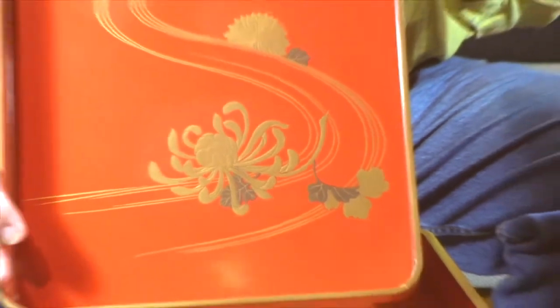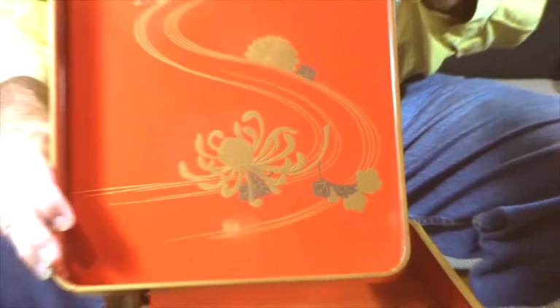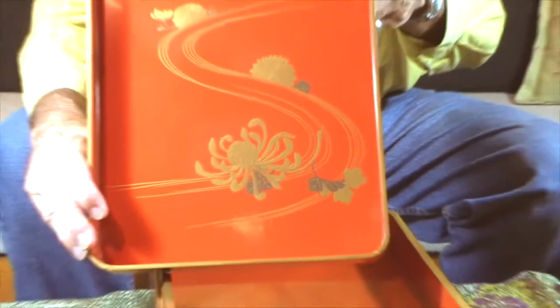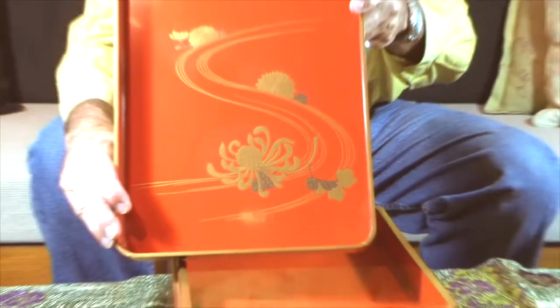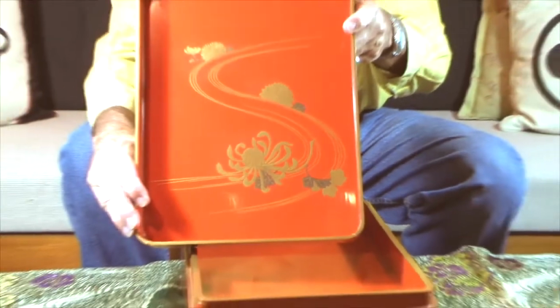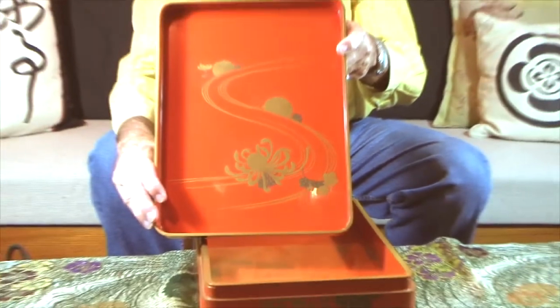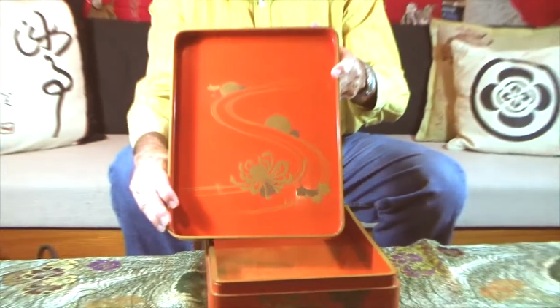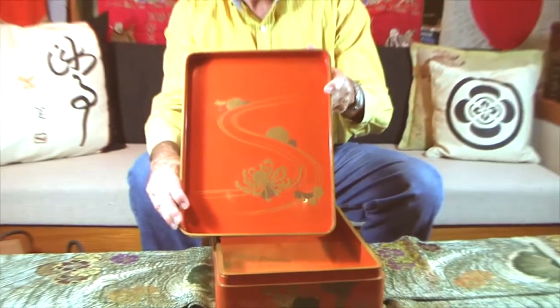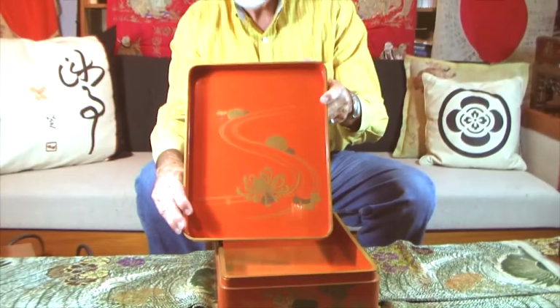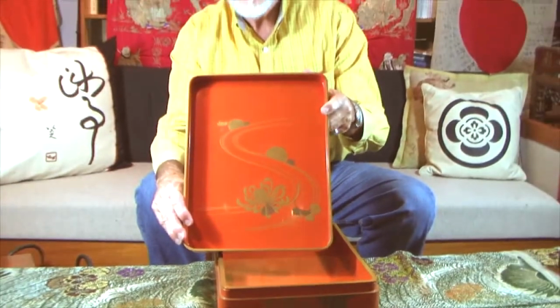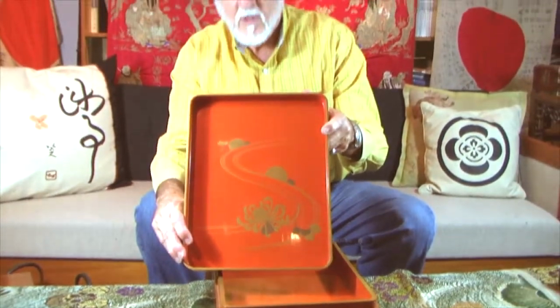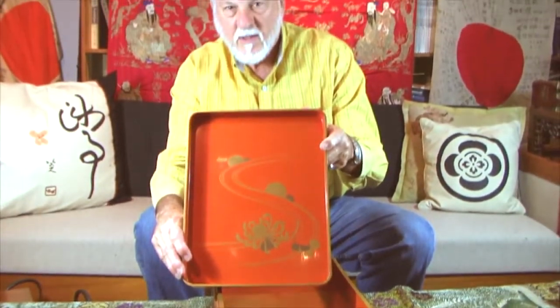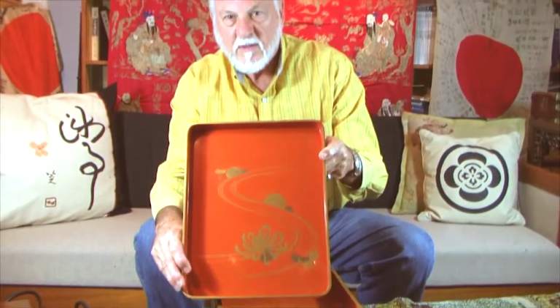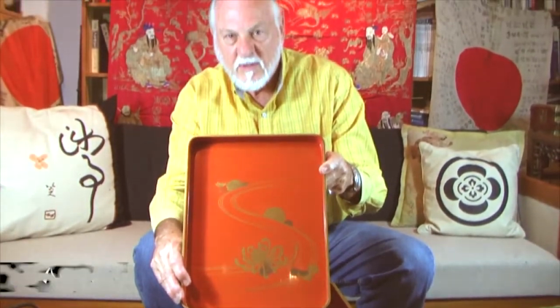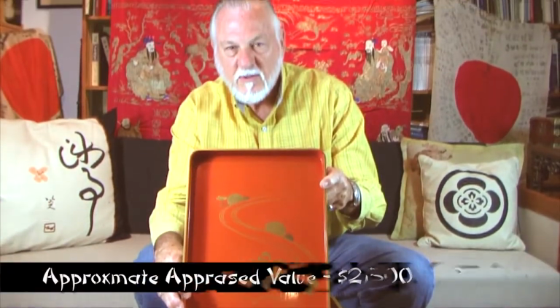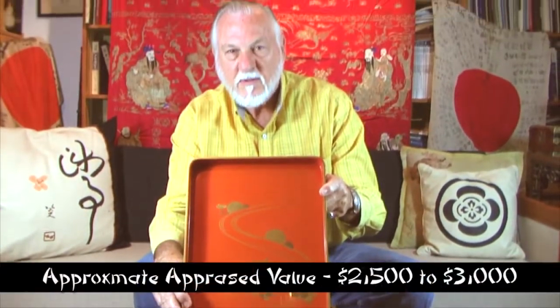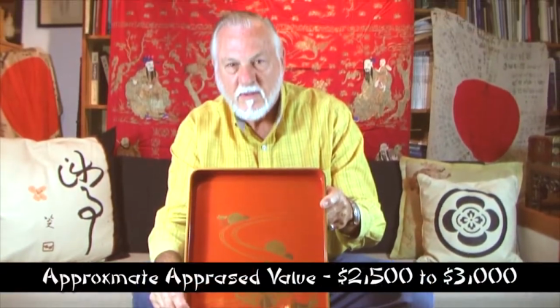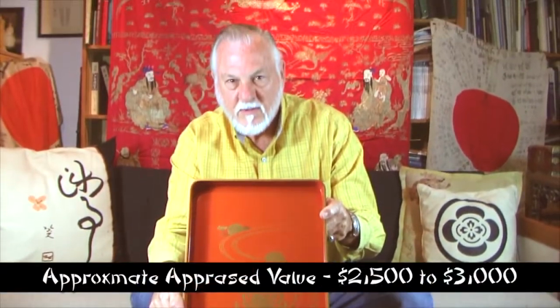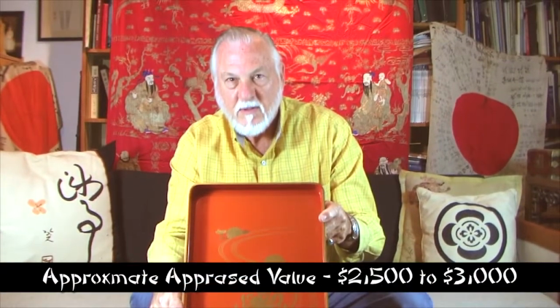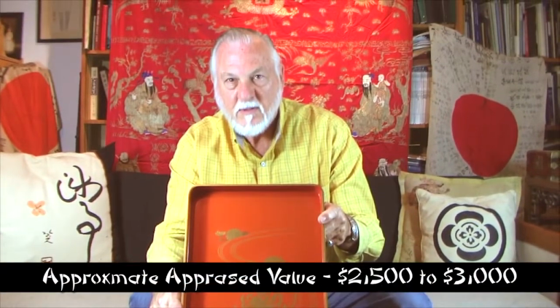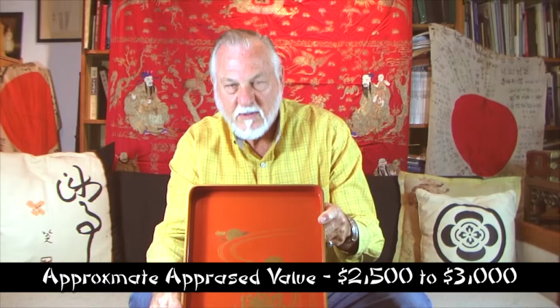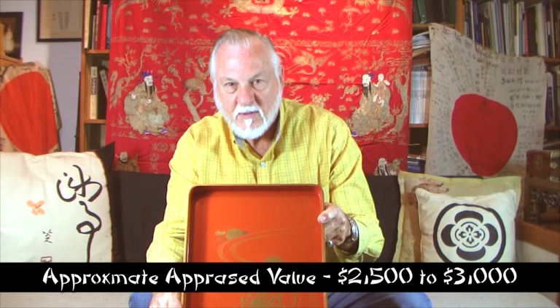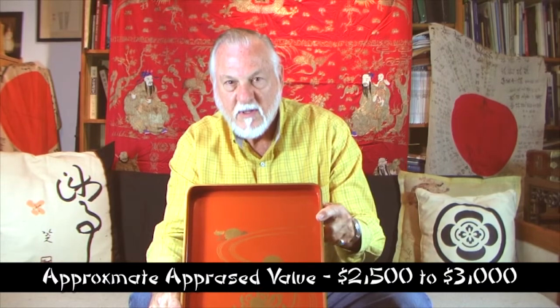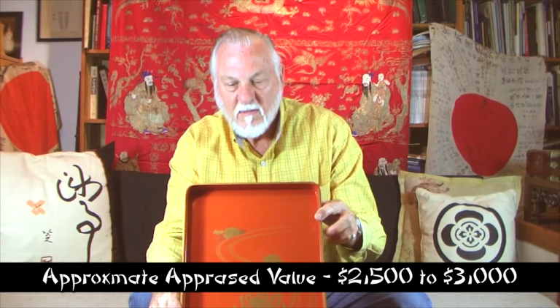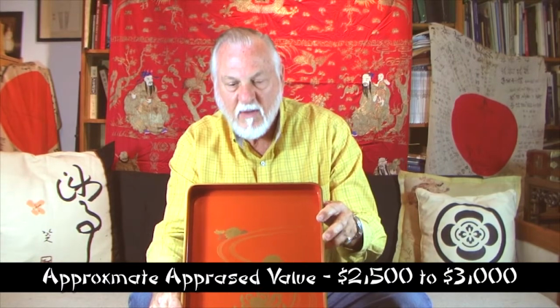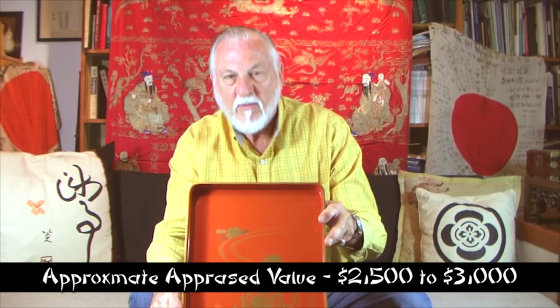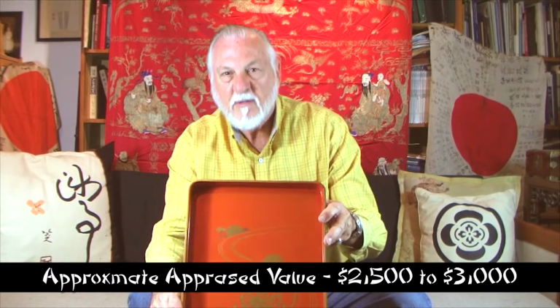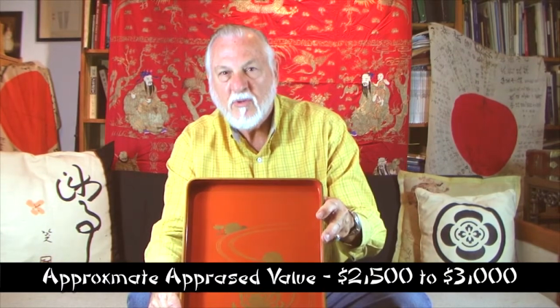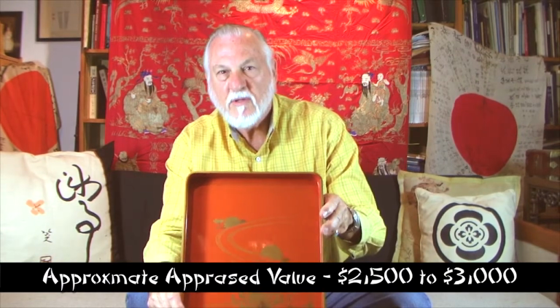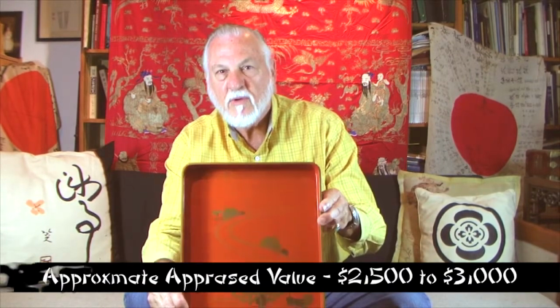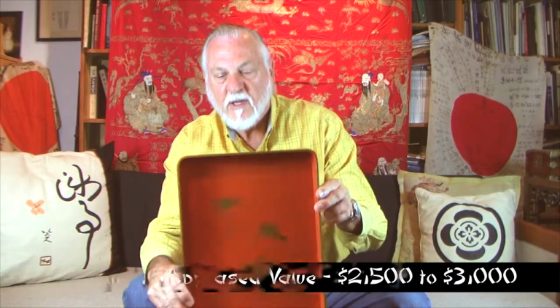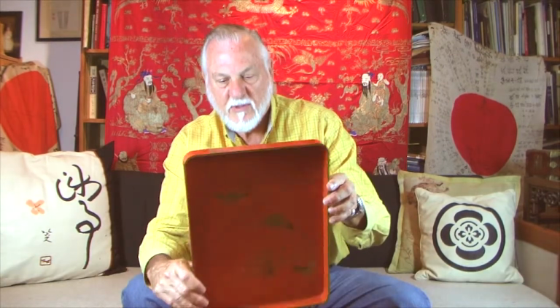The key to all of this is quality and condition. That will make them unique in your collection.